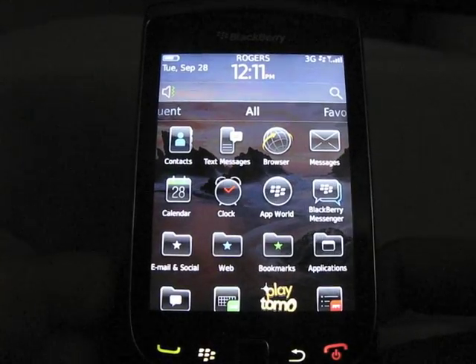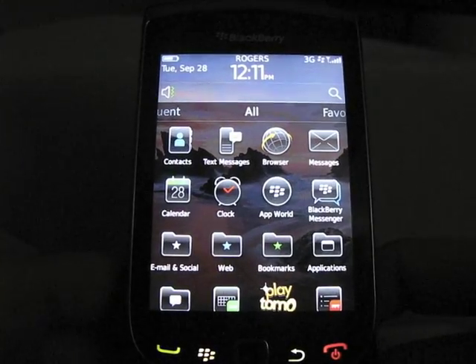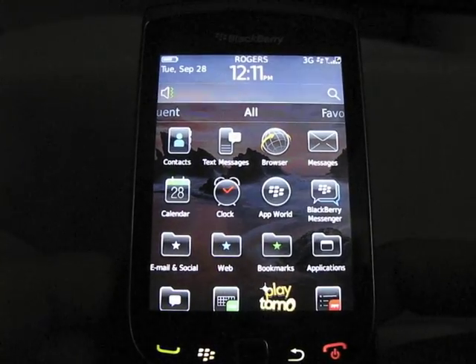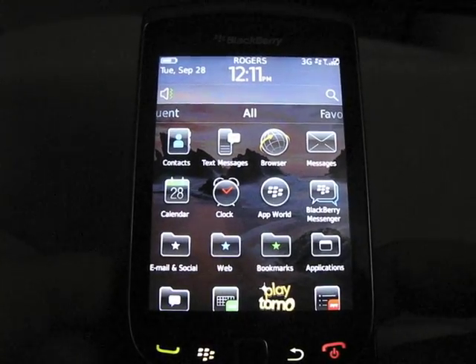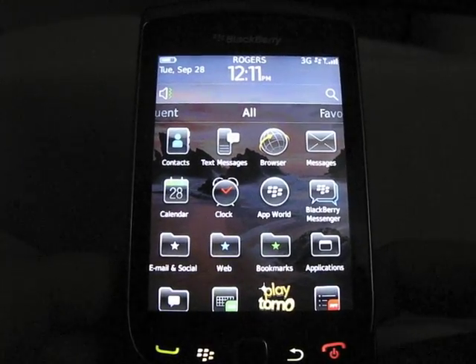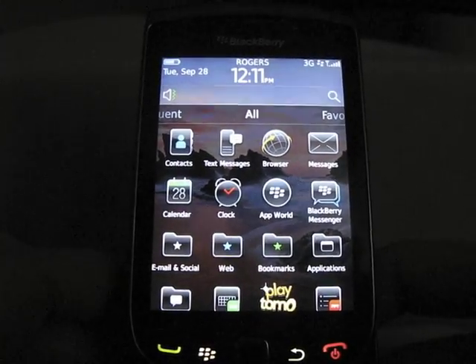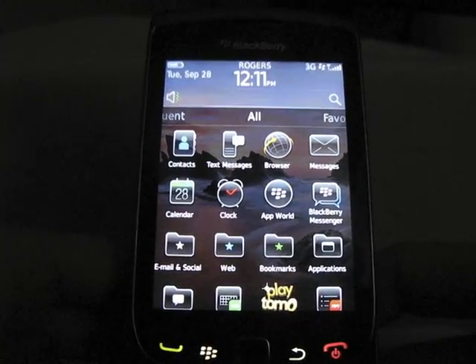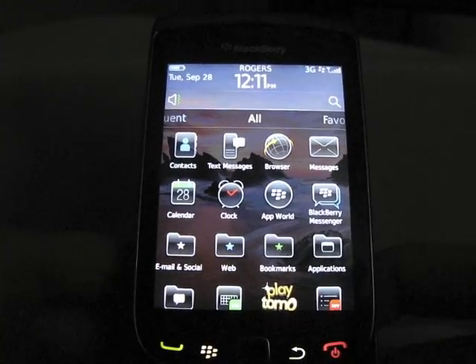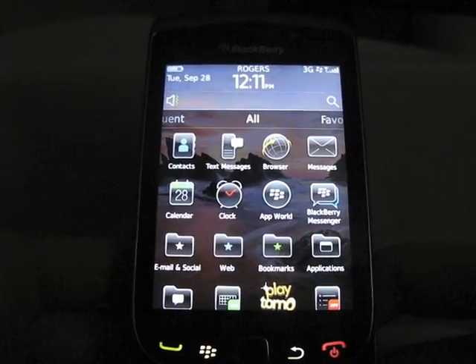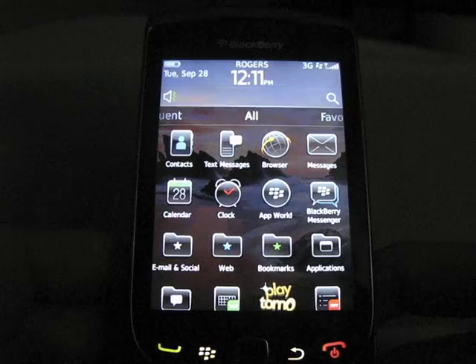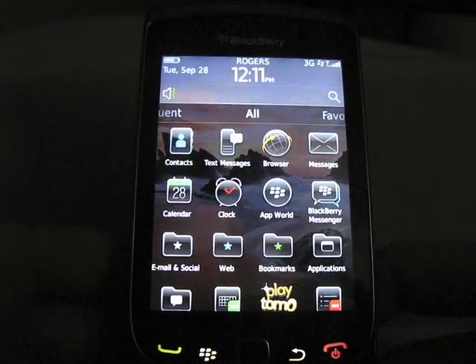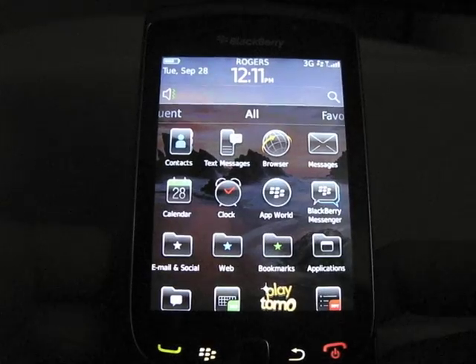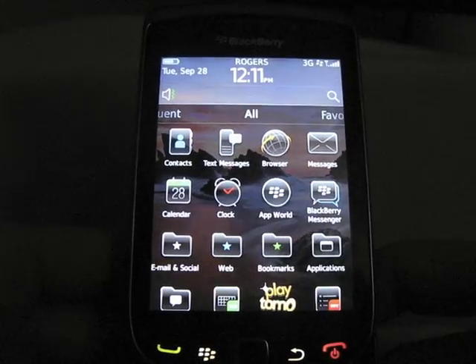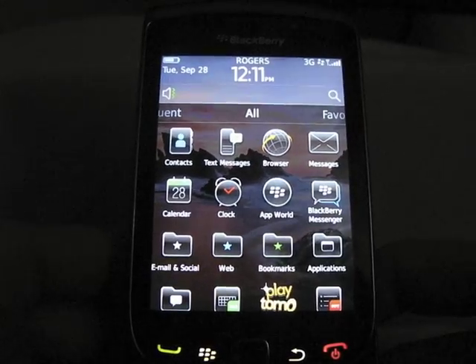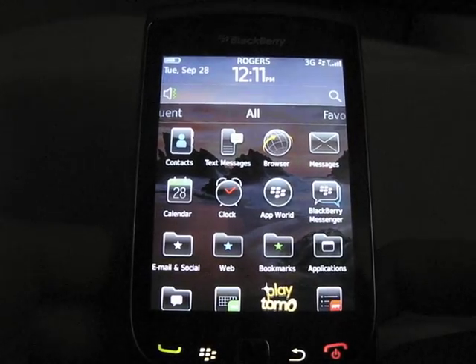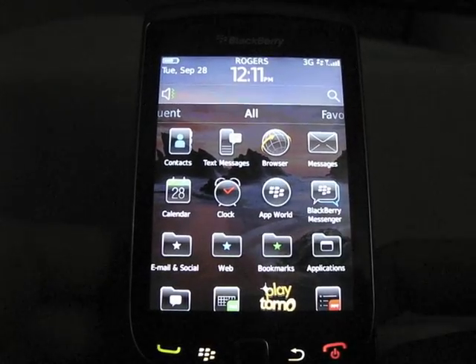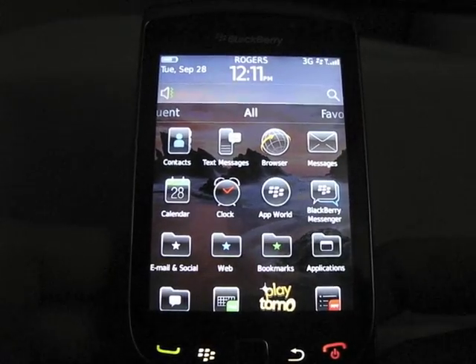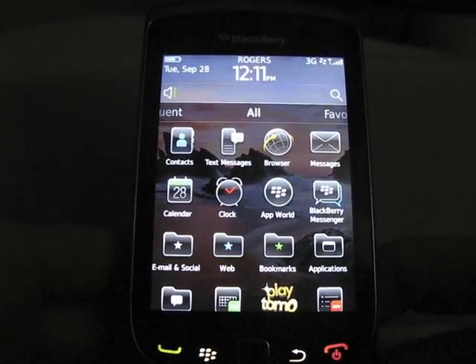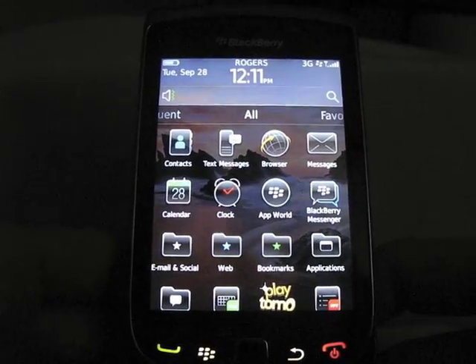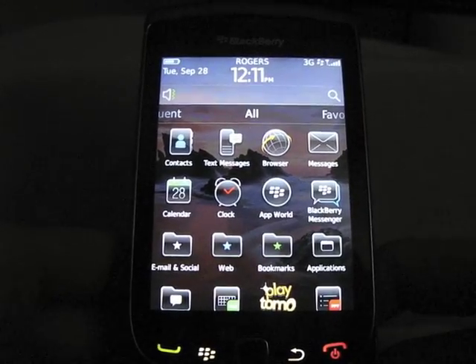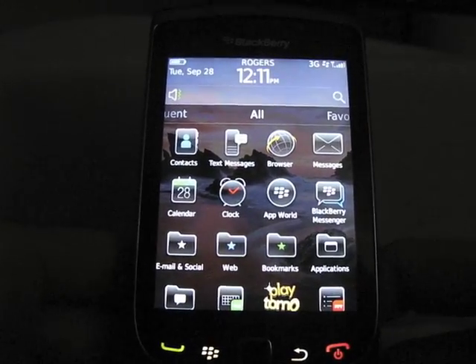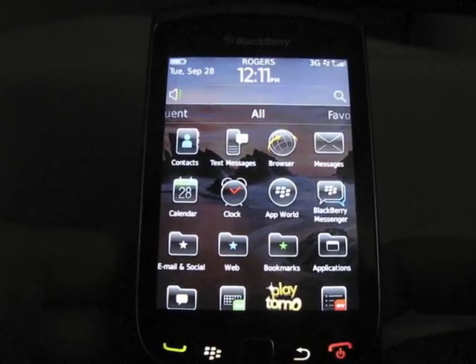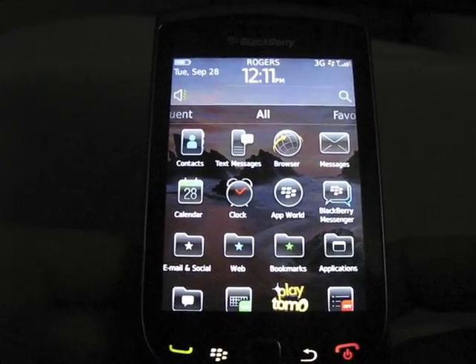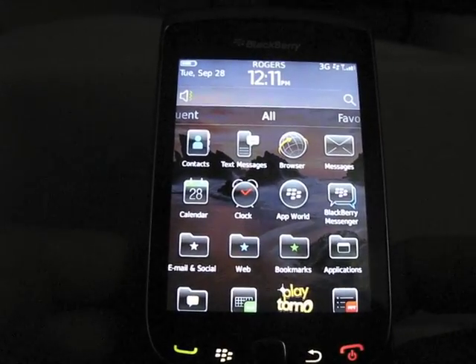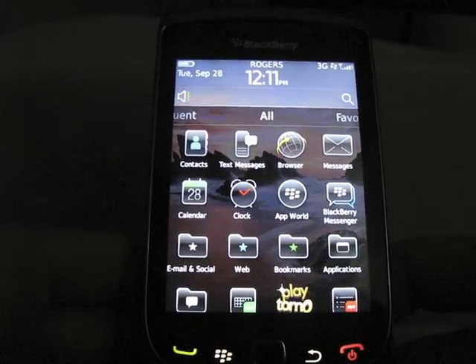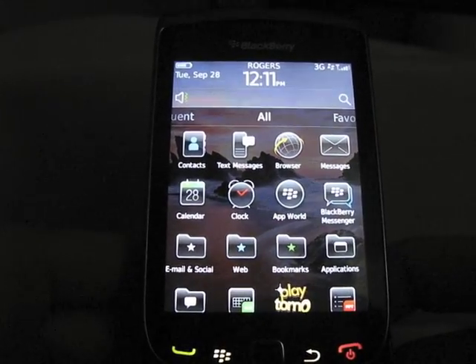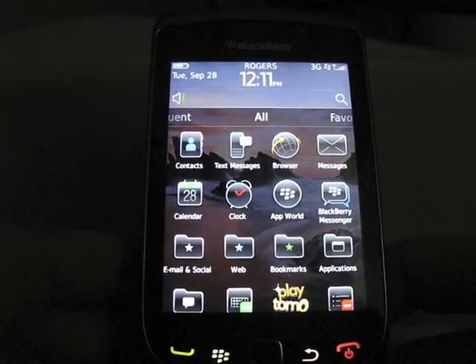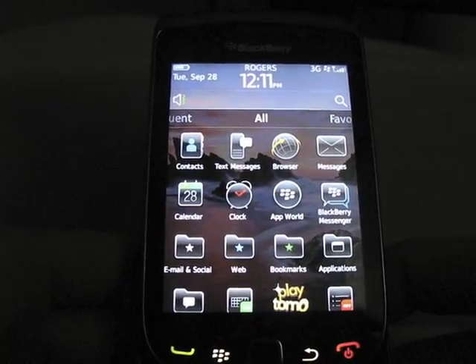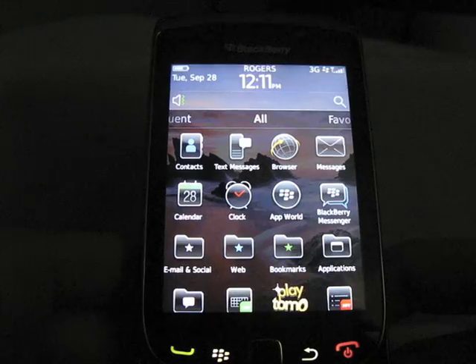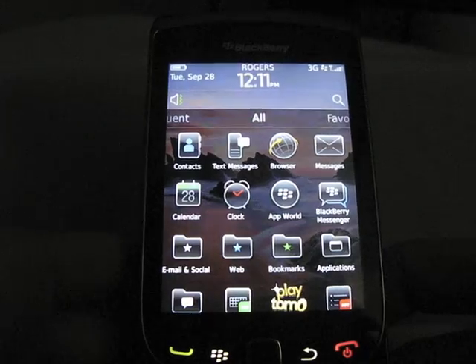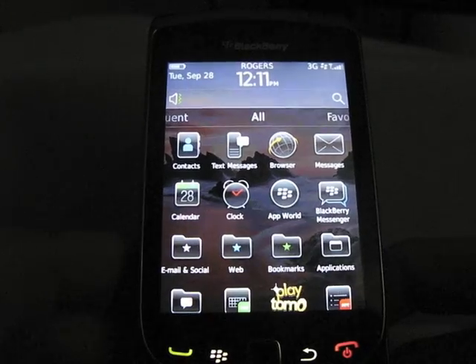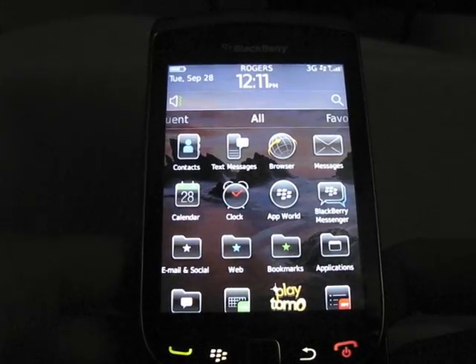Hey, Andrew here, coming at you from berryreporter.com with another BlackBerry Torch 9800 tip.